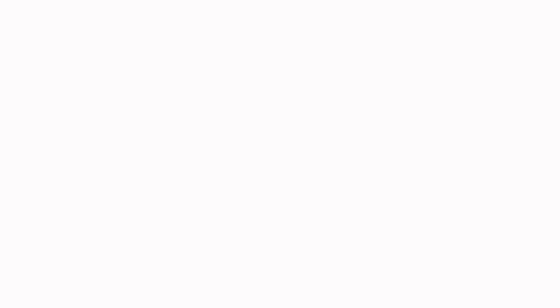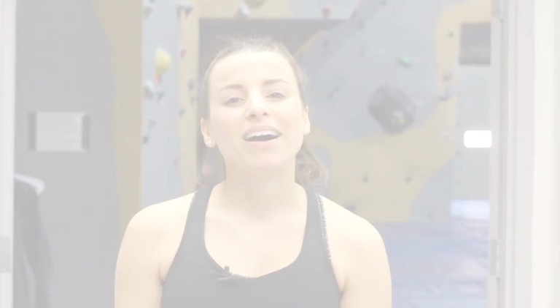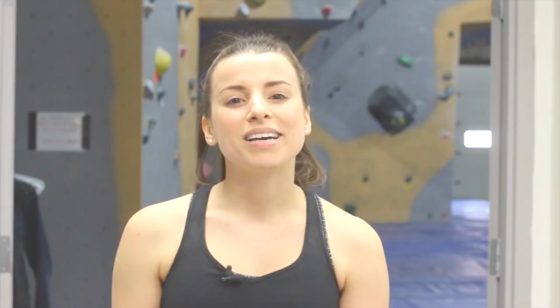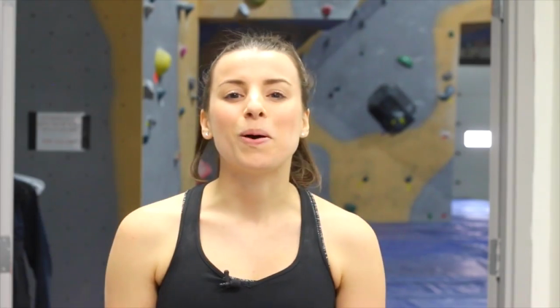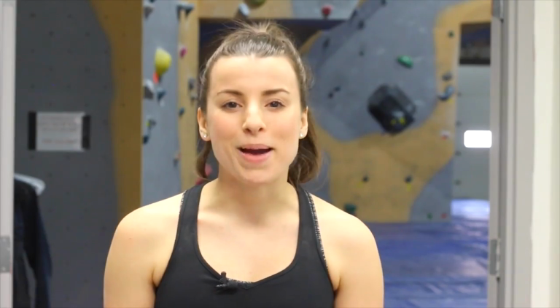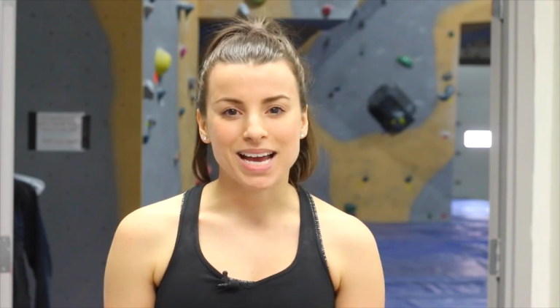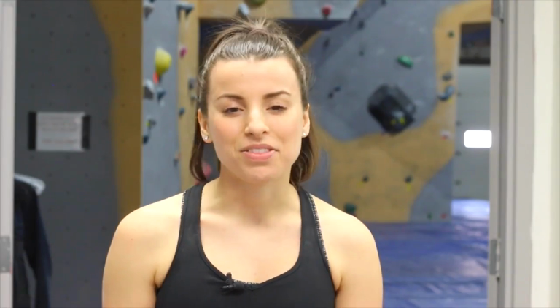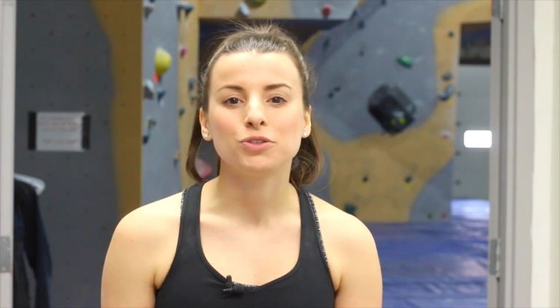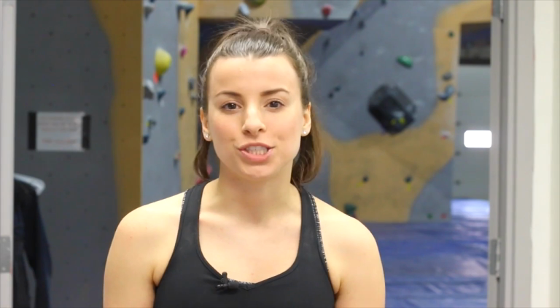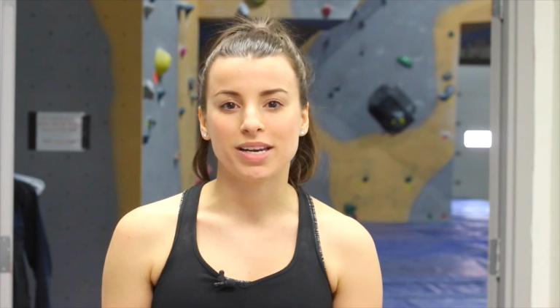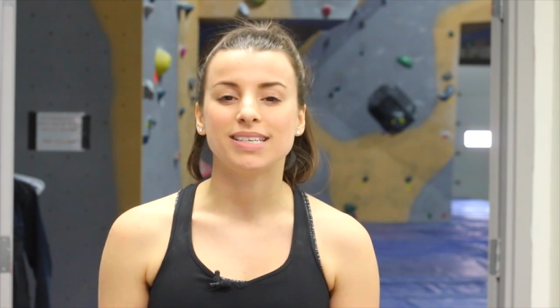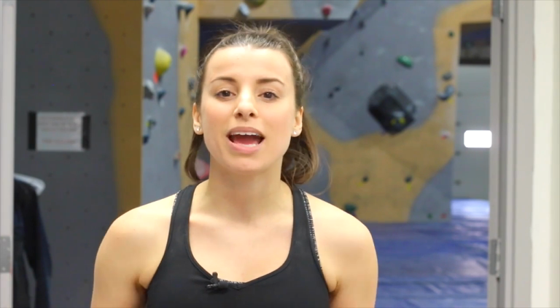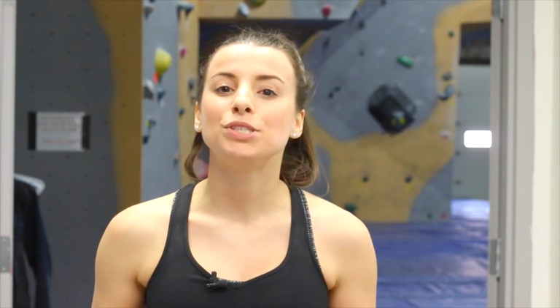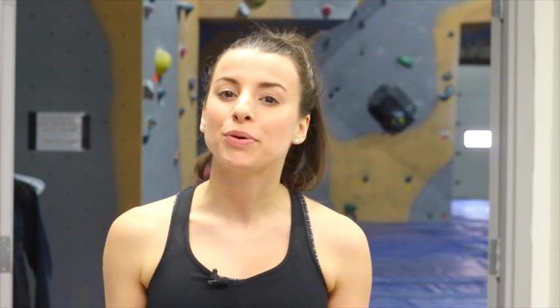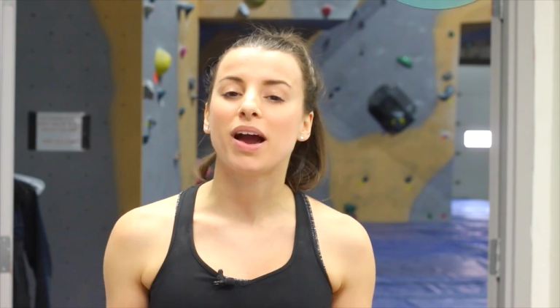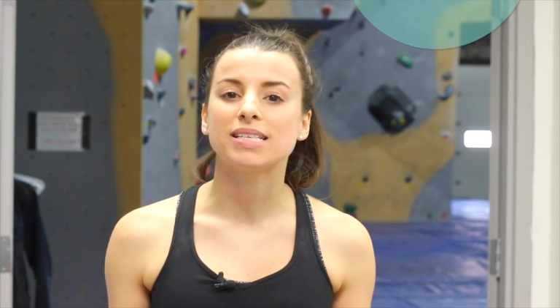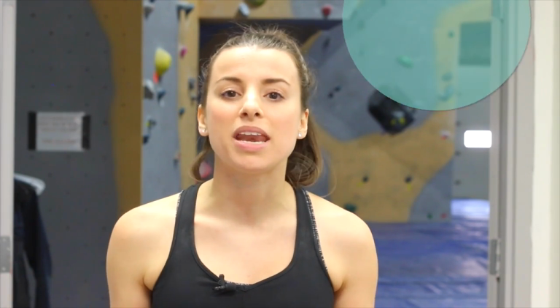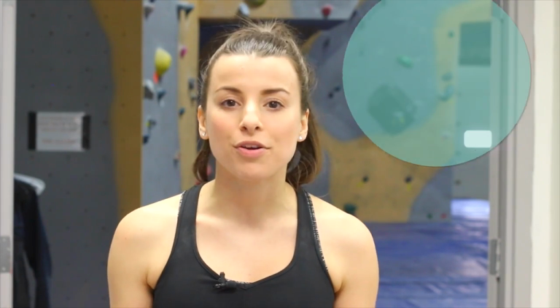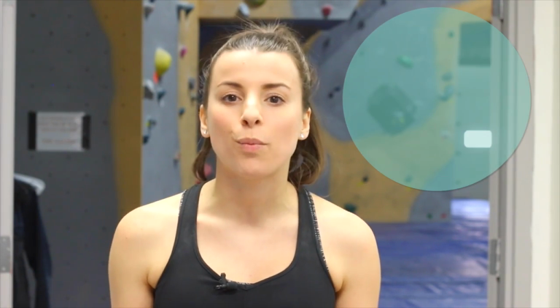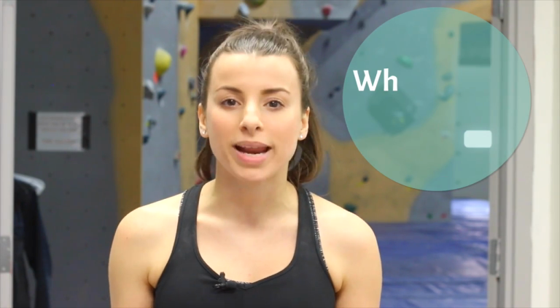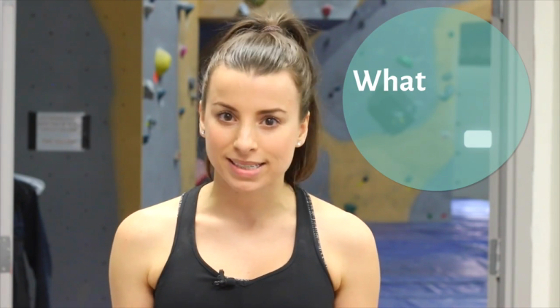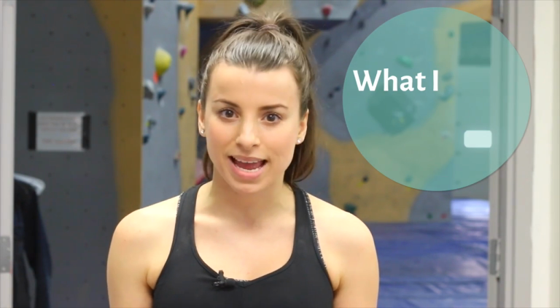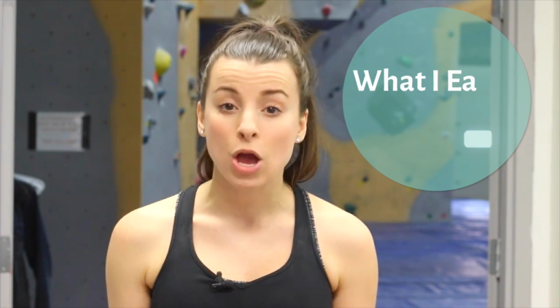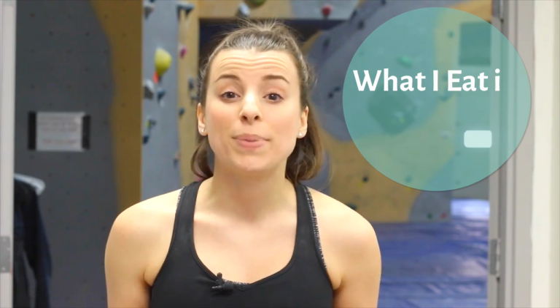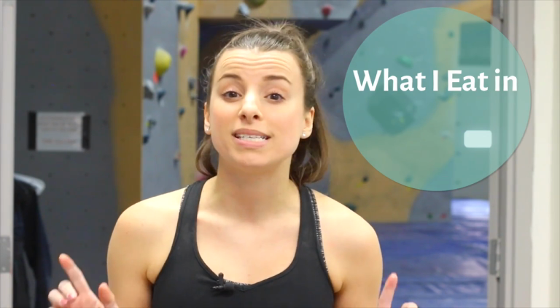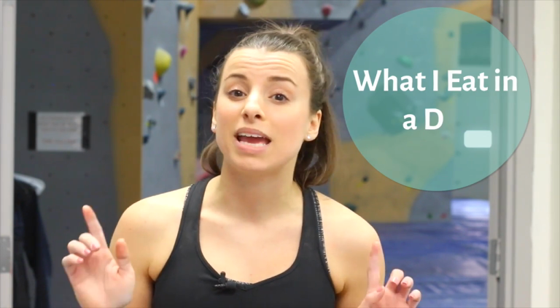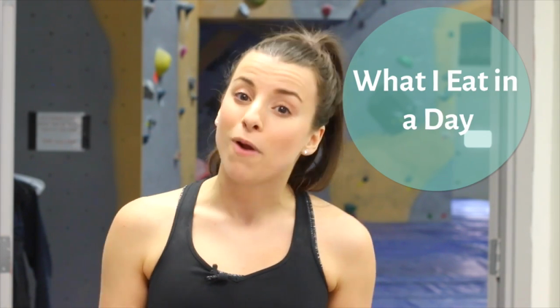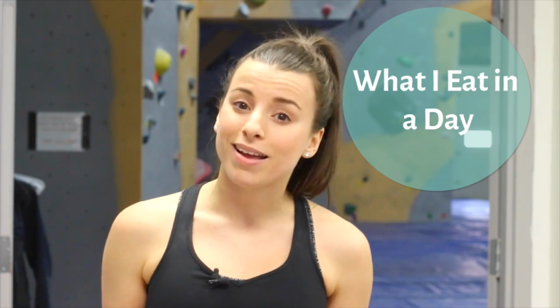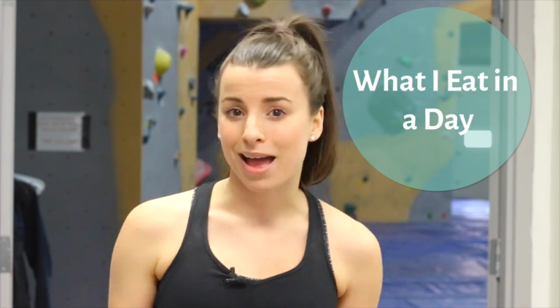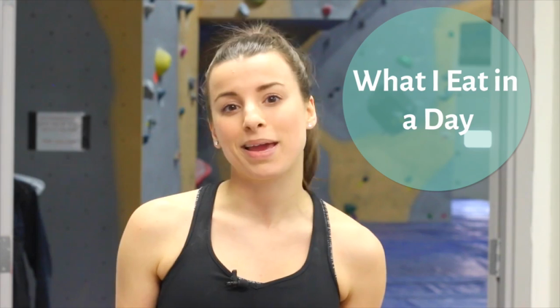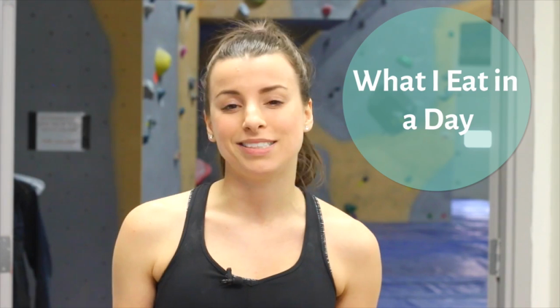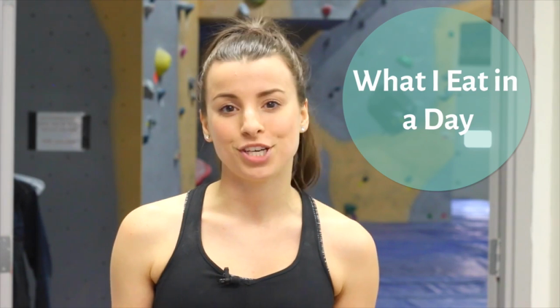Hey HealthNuts! Welcome back to HealthNut Nutrition. Today I'm sharing with you guys another what I eat in a day, but this is a rock climbing edition.